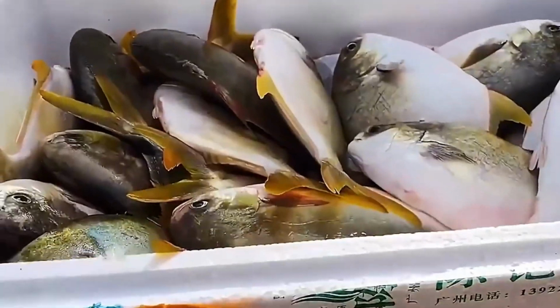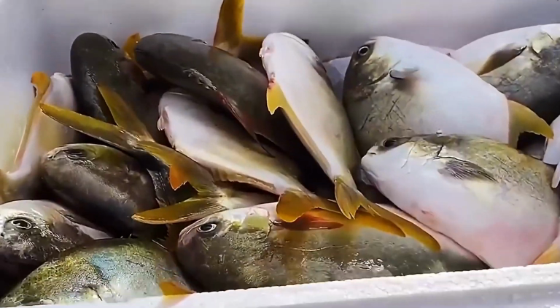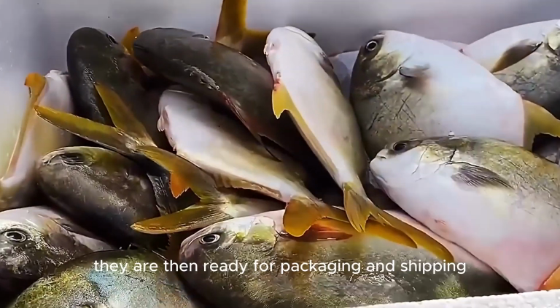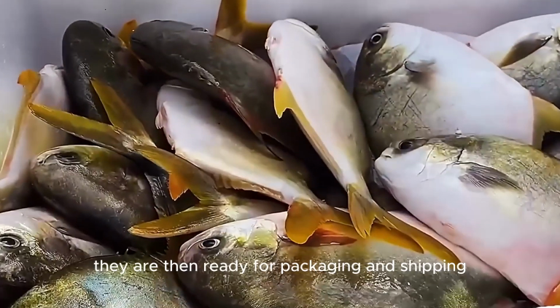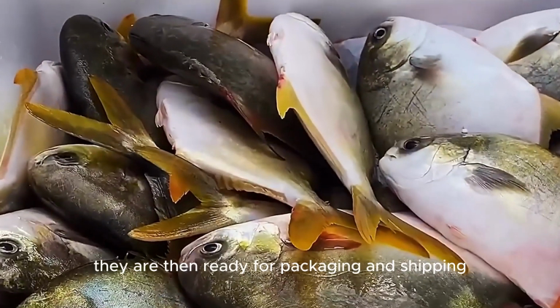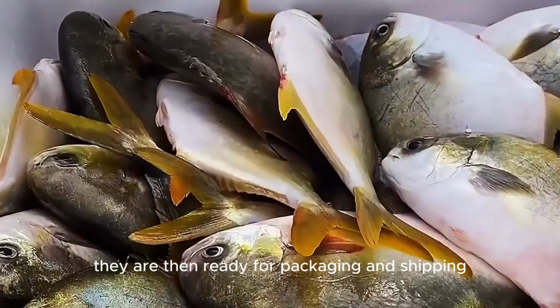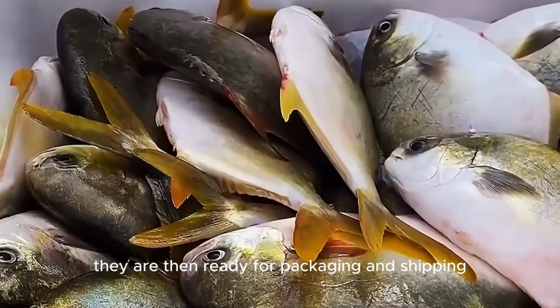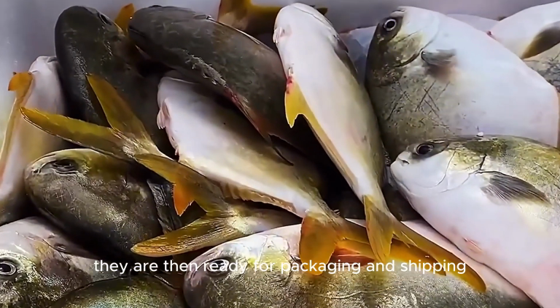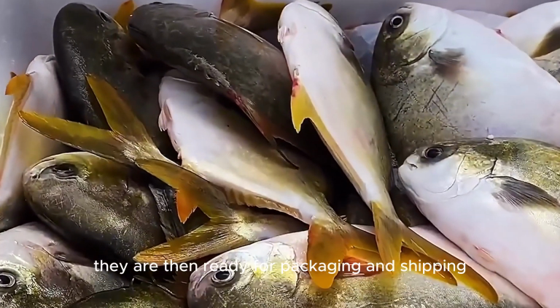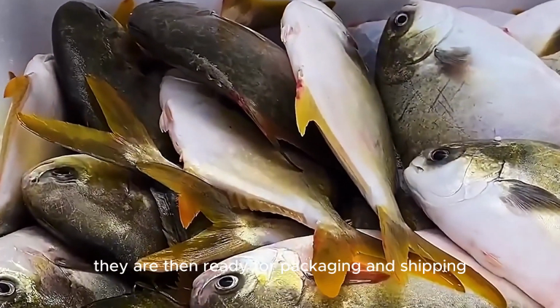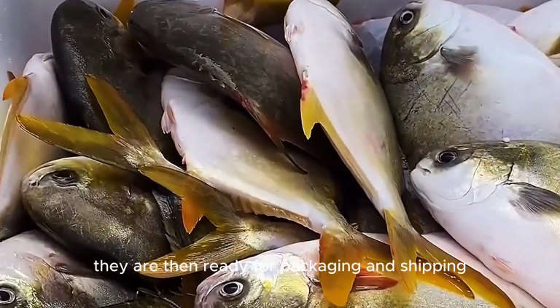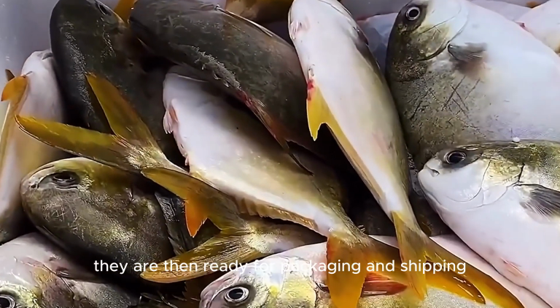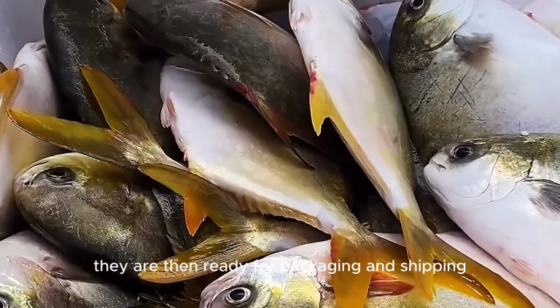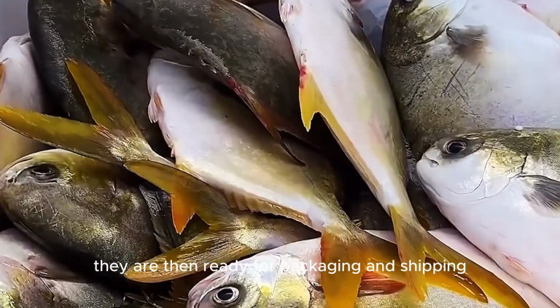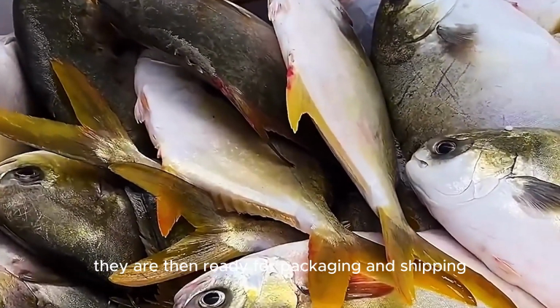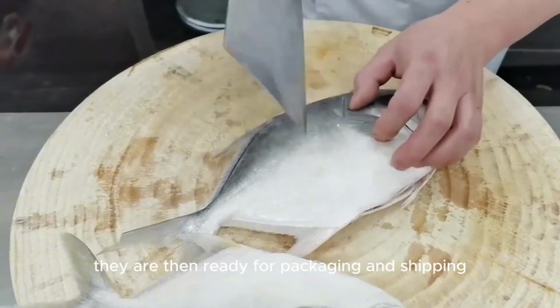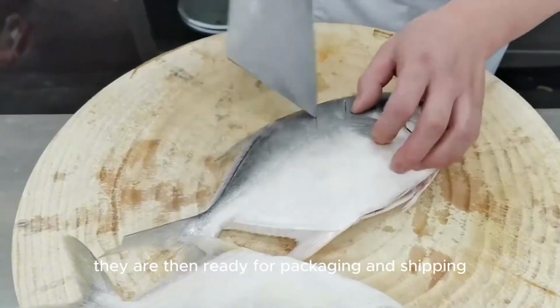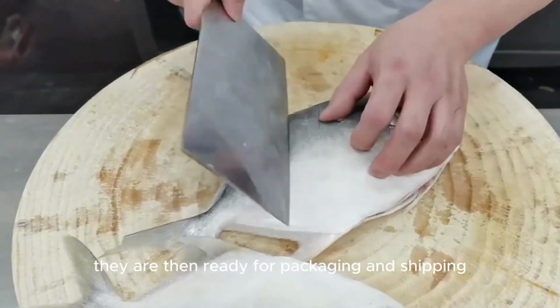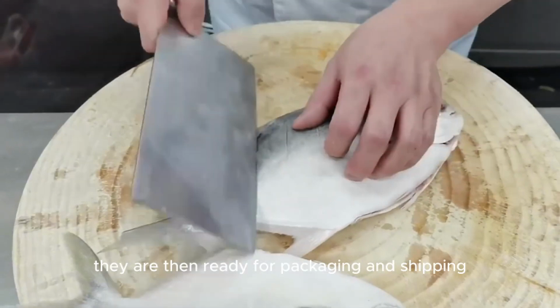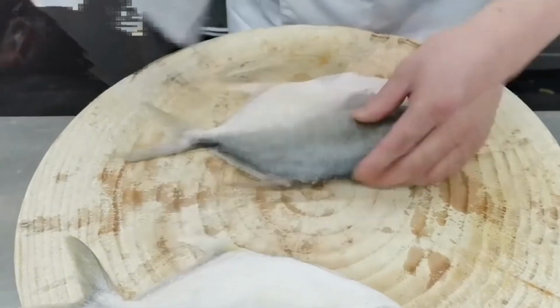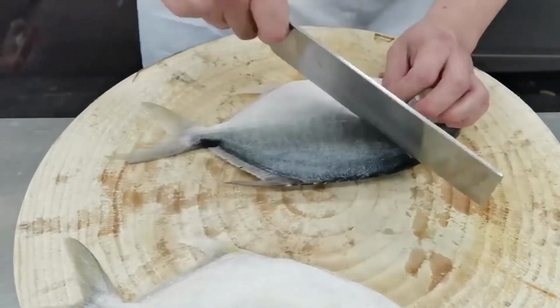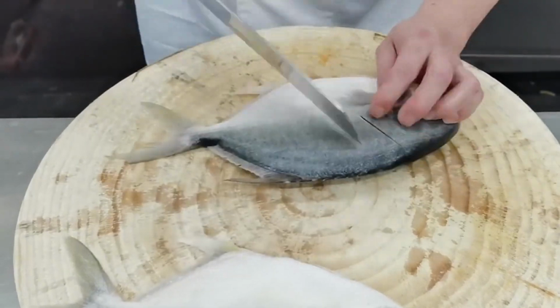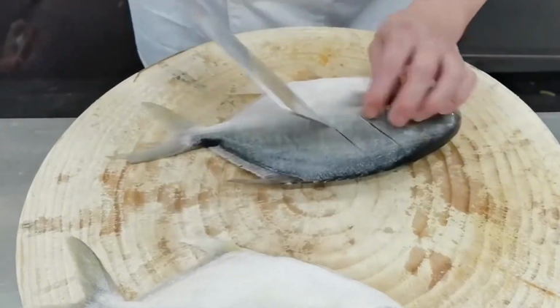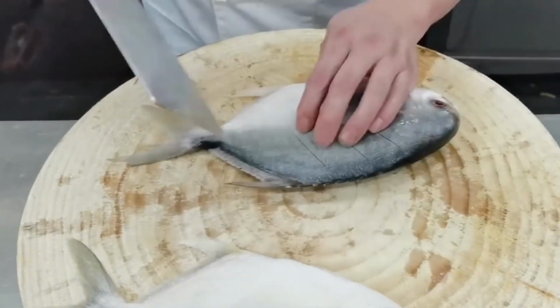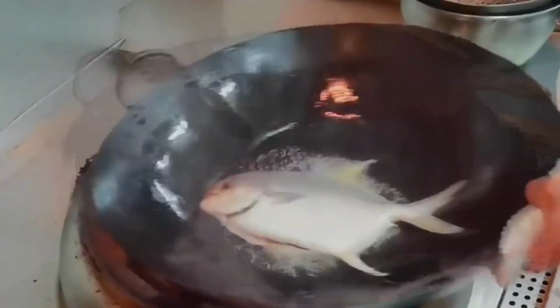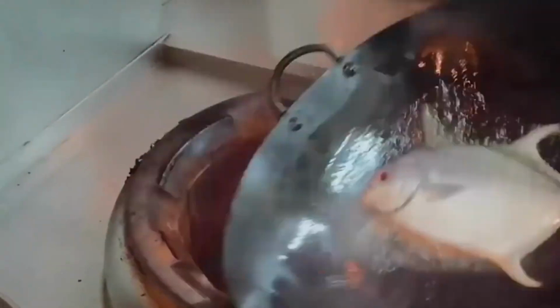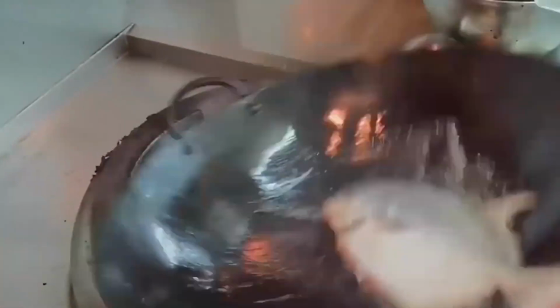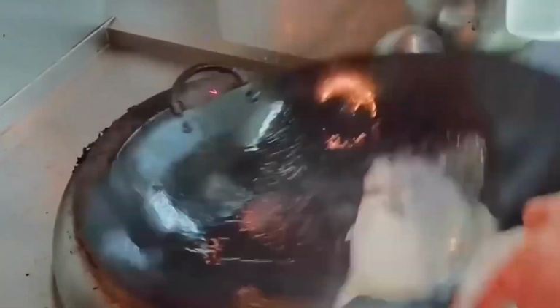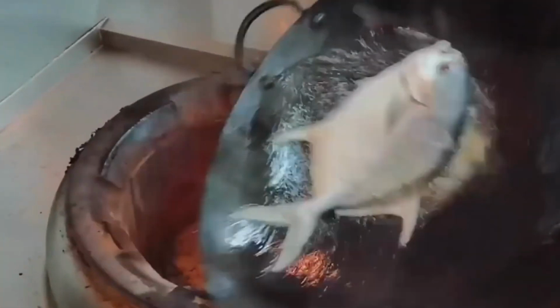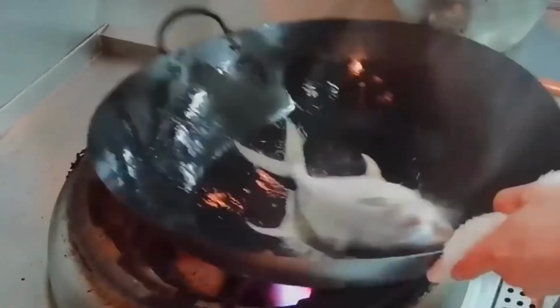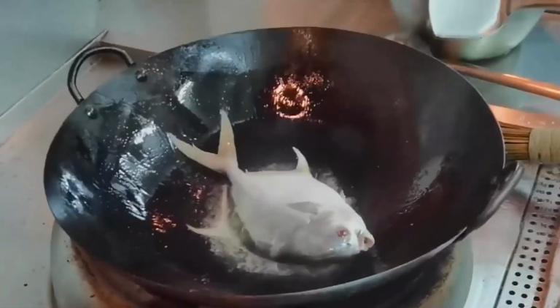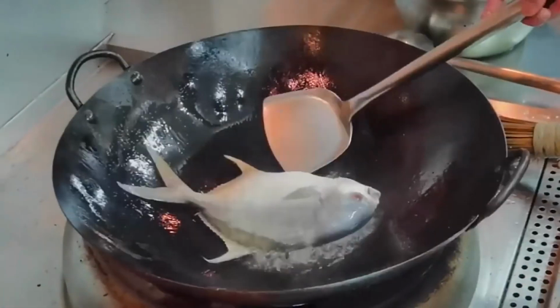They are then ready for packaging and shipping.